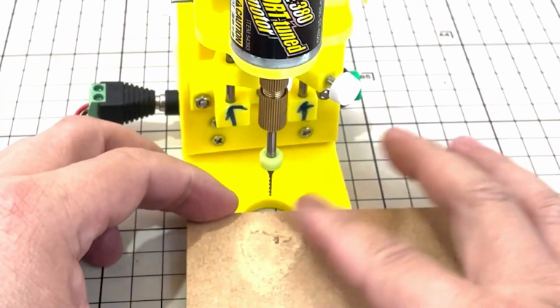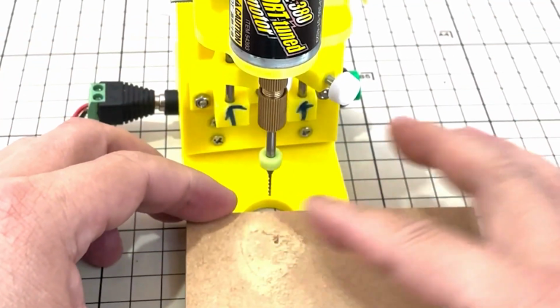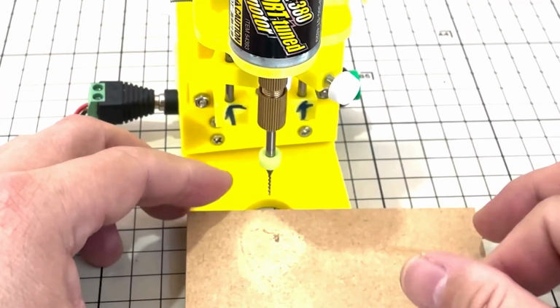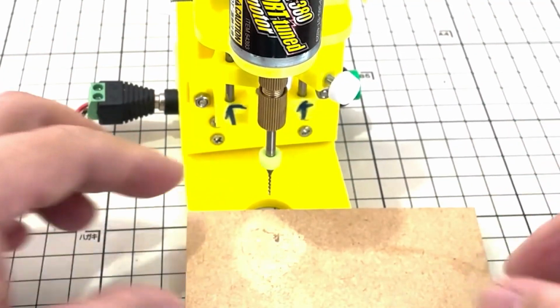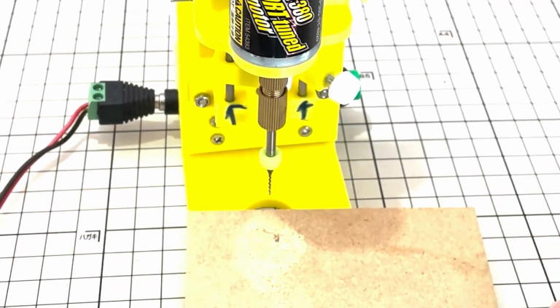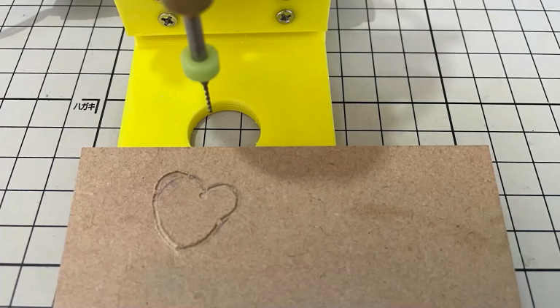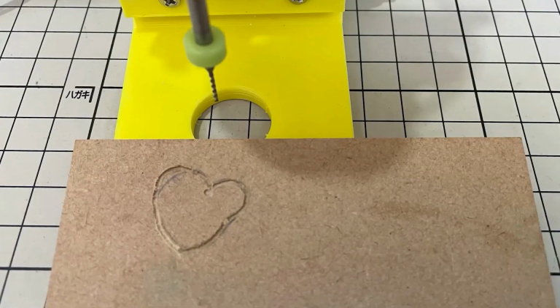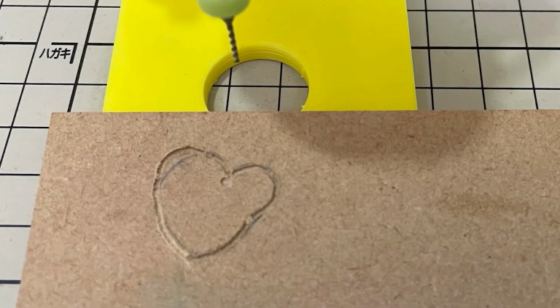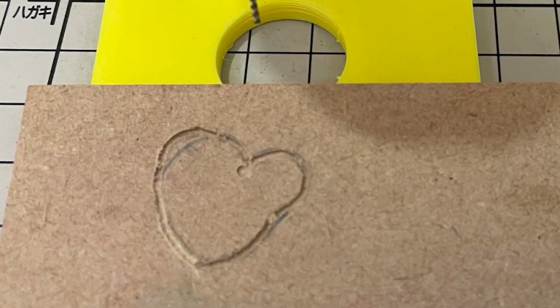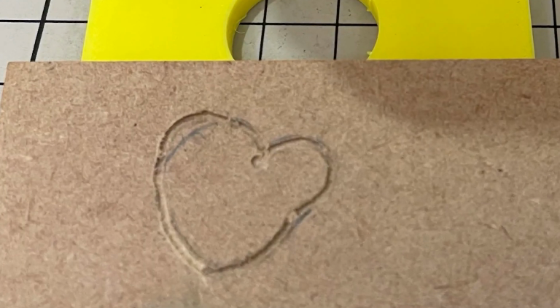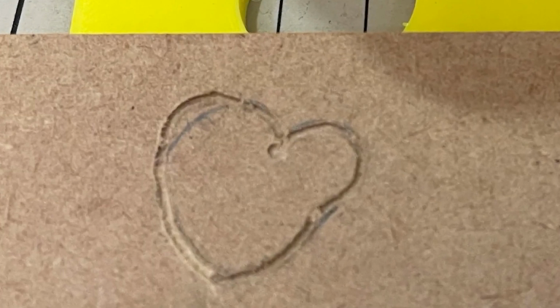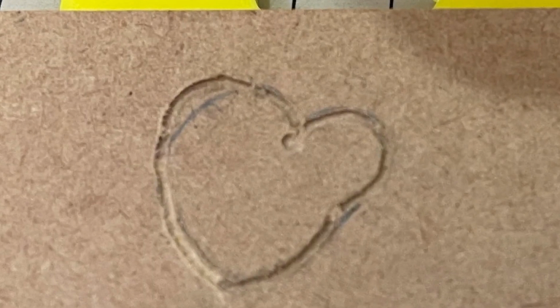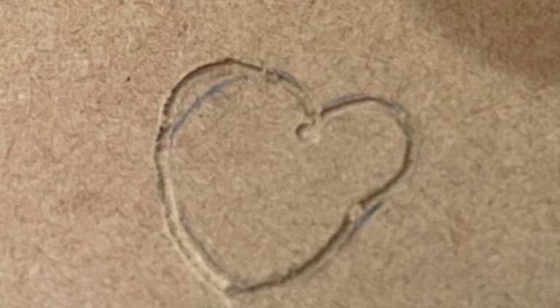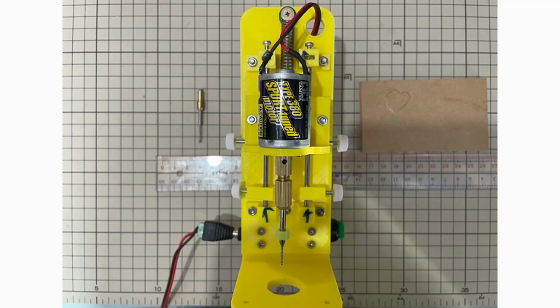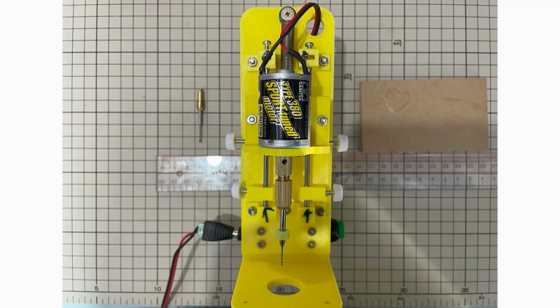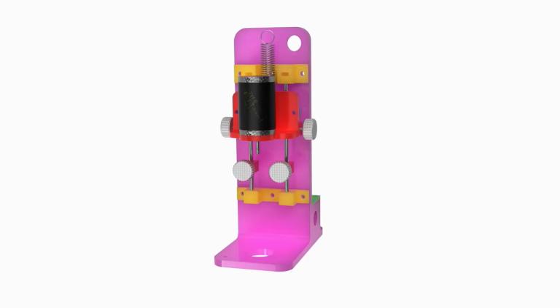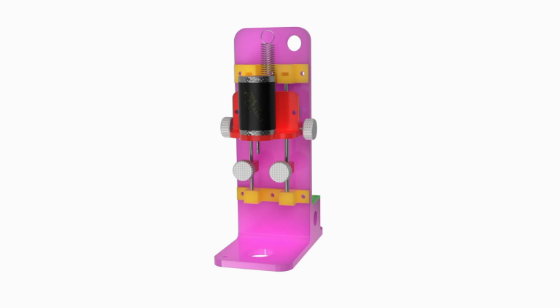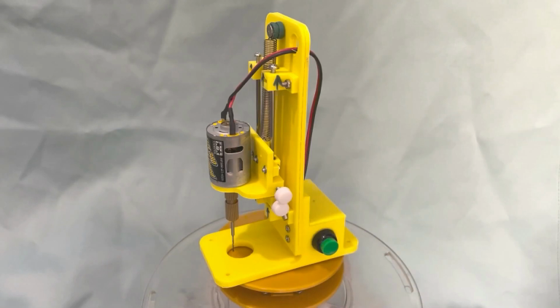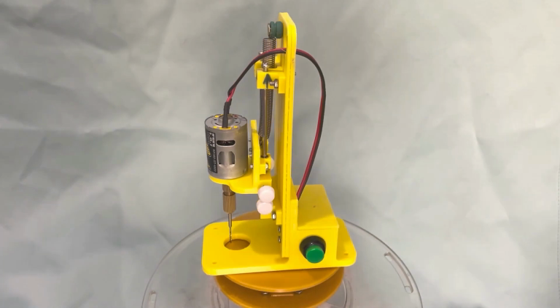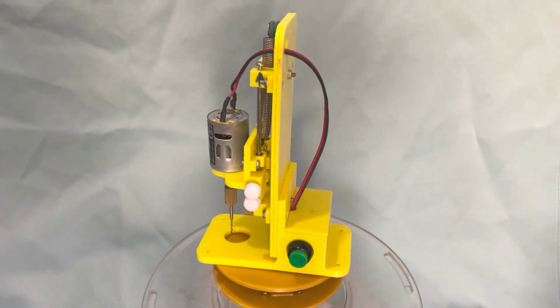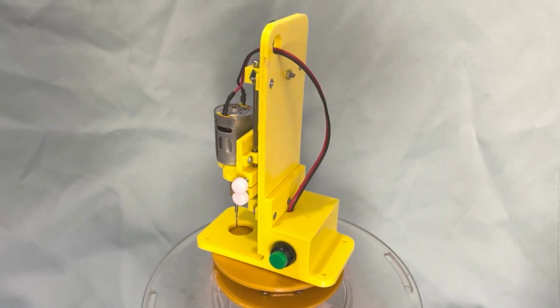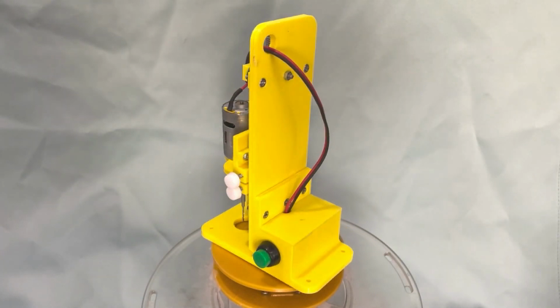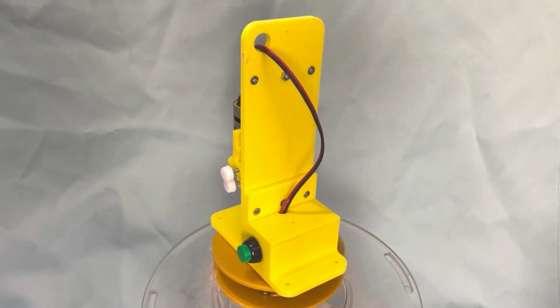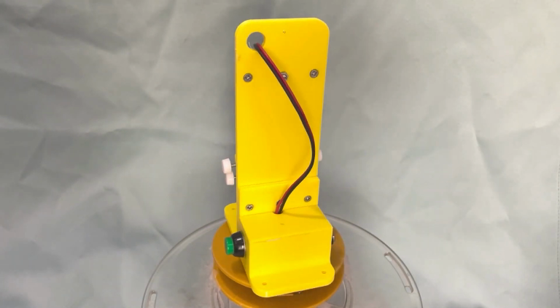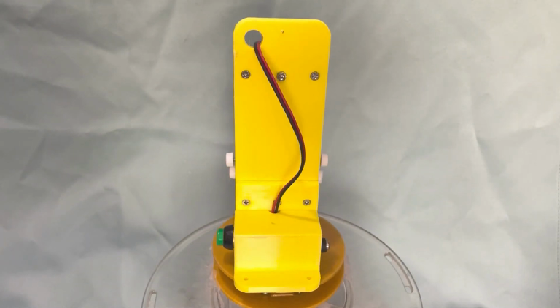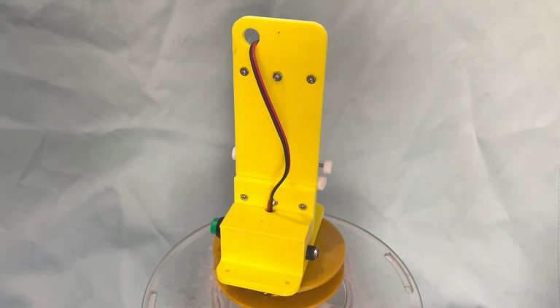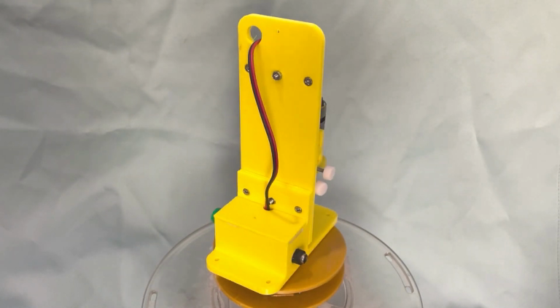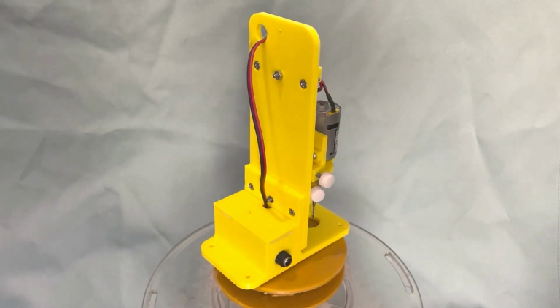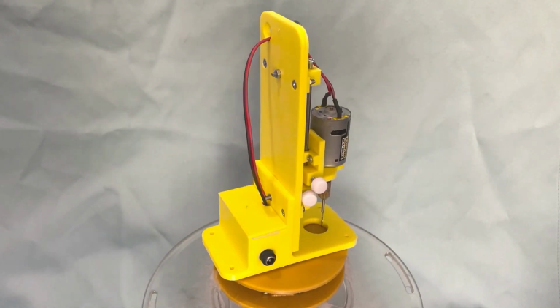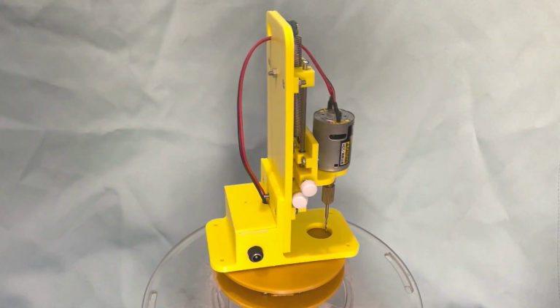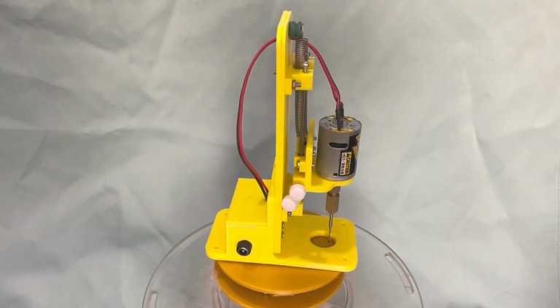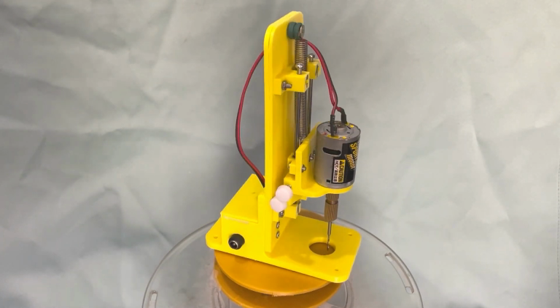It works very nicely. We have made a mini precise drill press using a 3D printer and DVD parts.